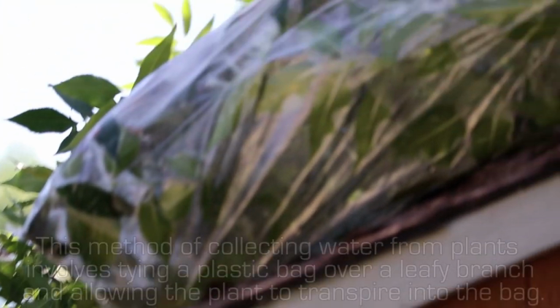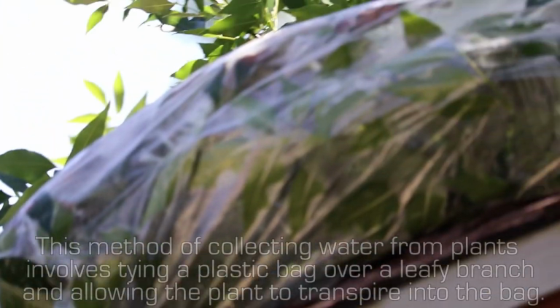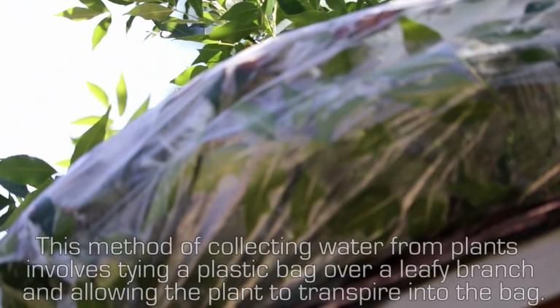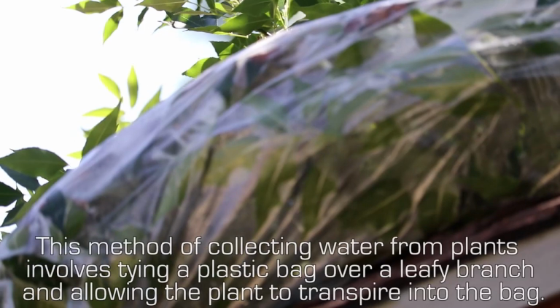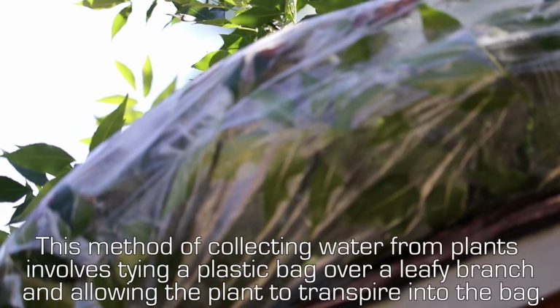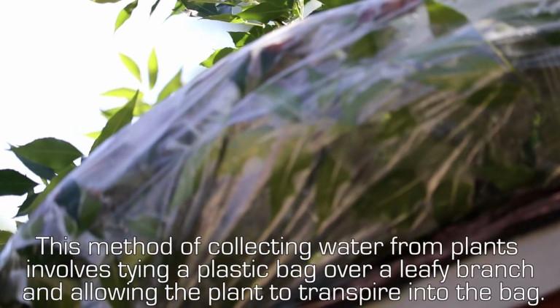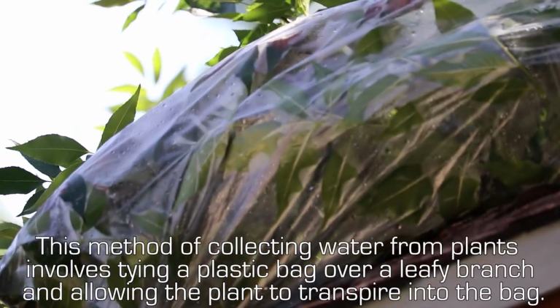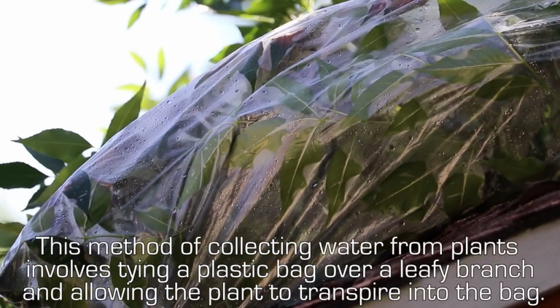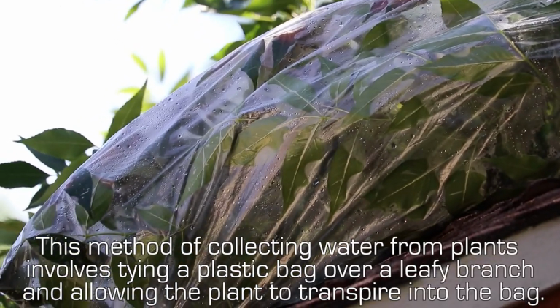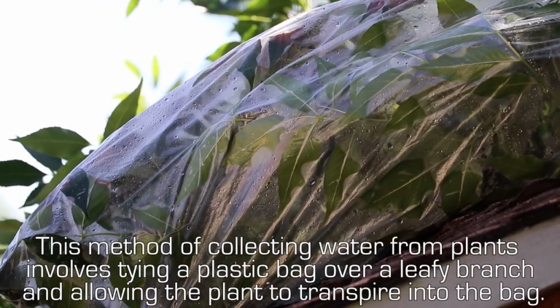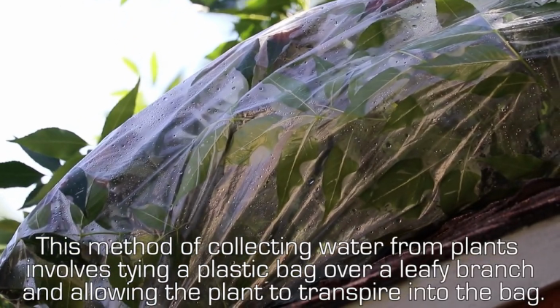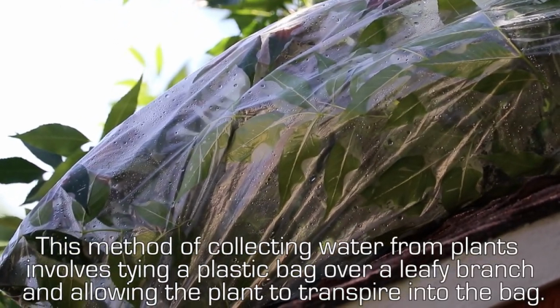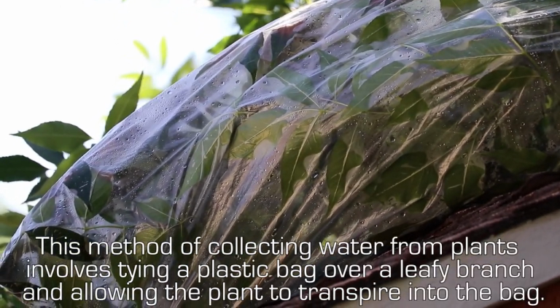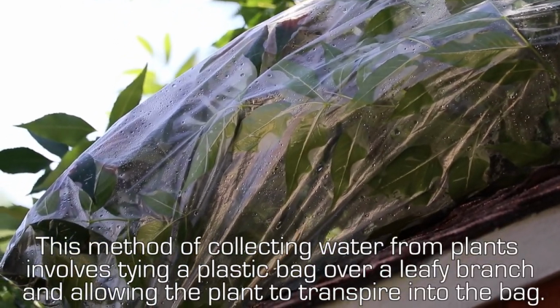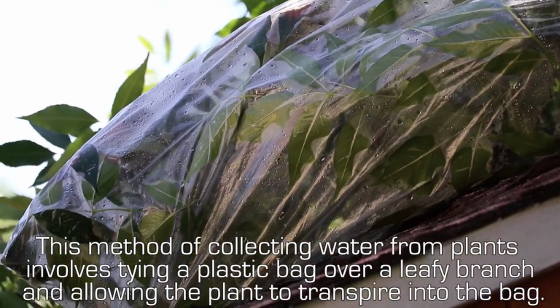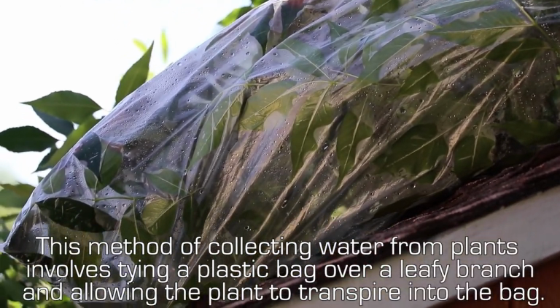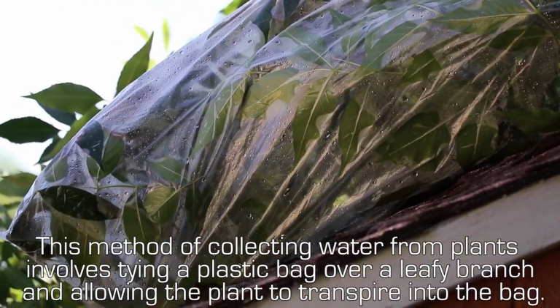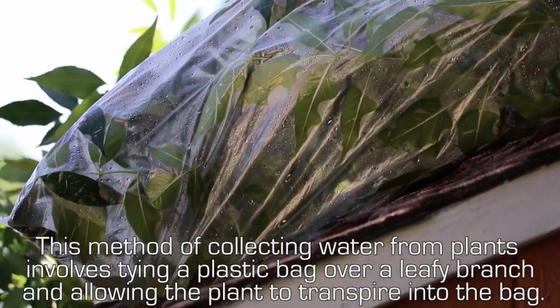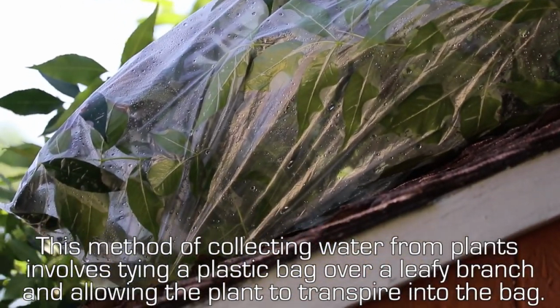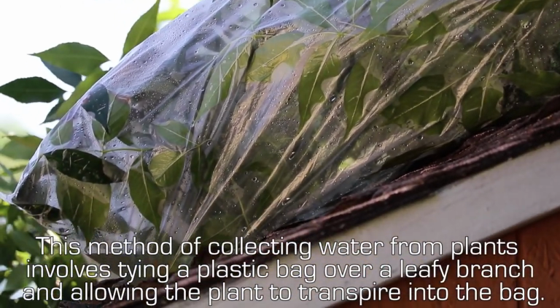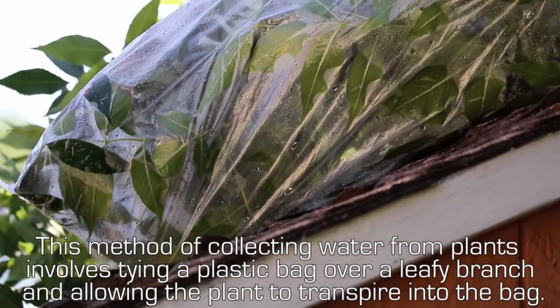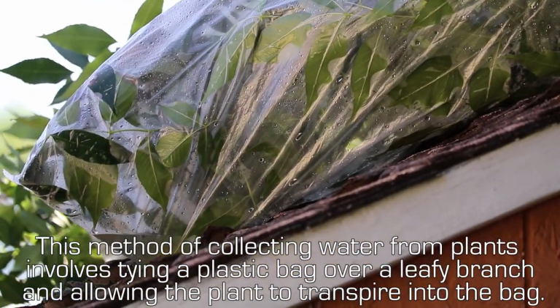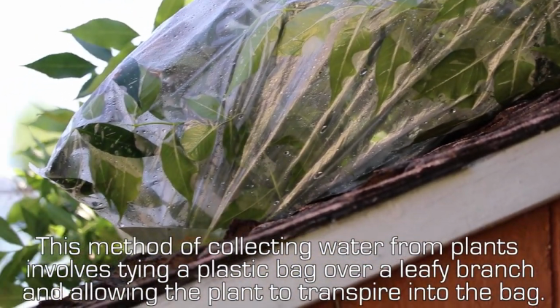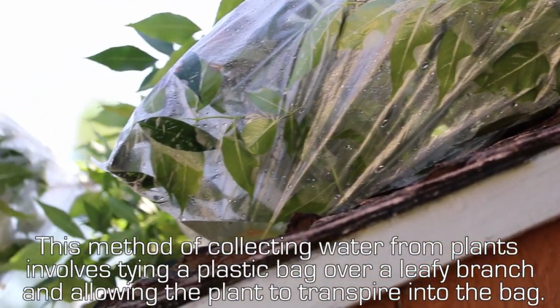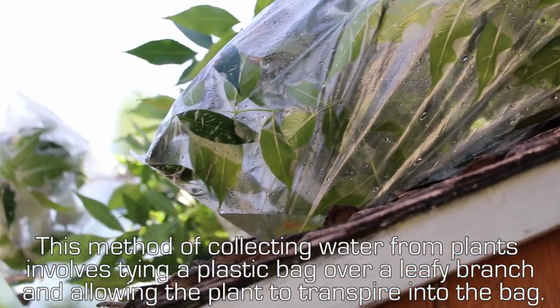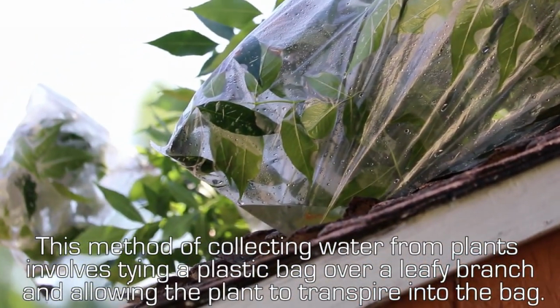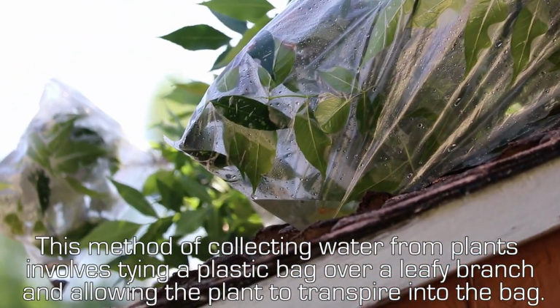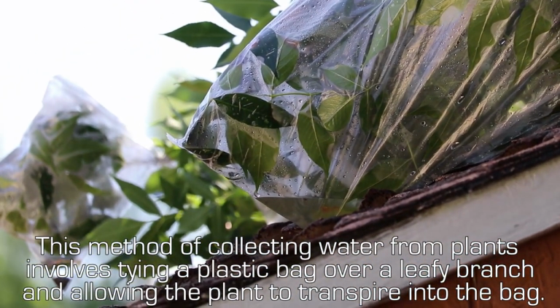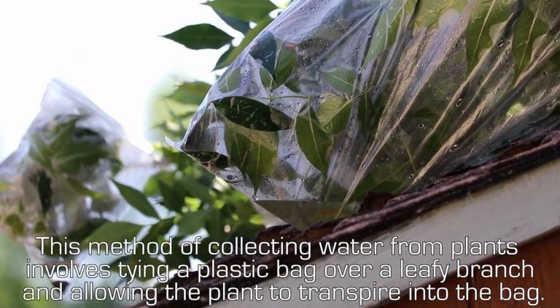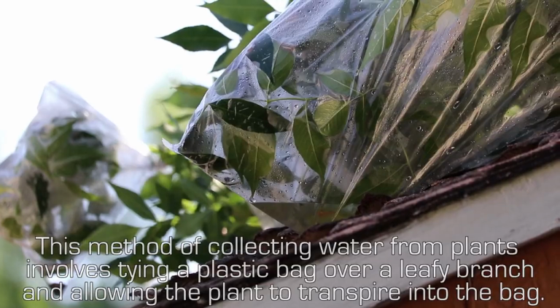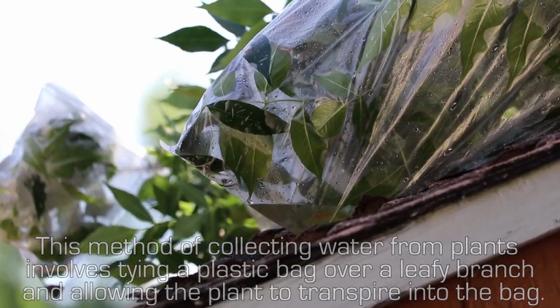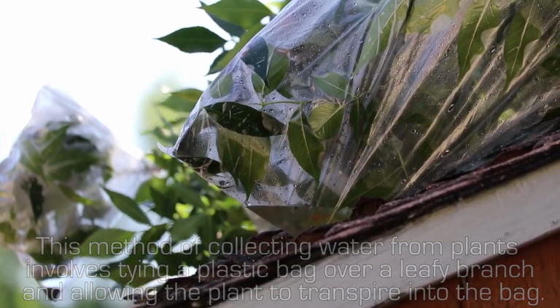This method of collecting water from plants involves tying a plastic bag over a leafy branch and allowing the plant to transpire into the bag.